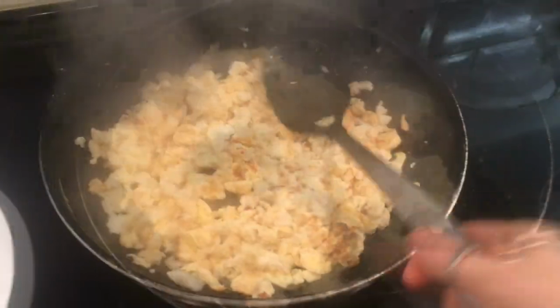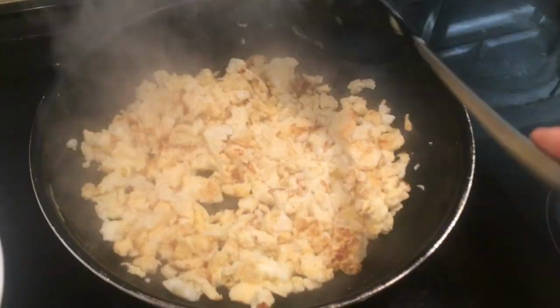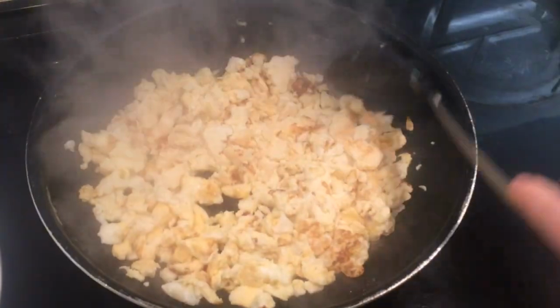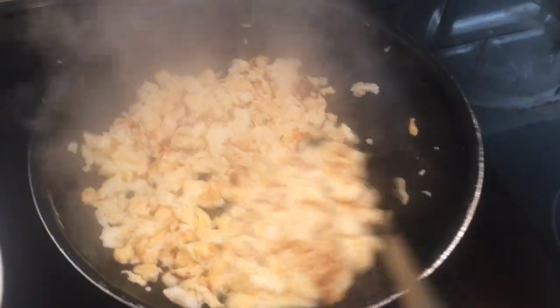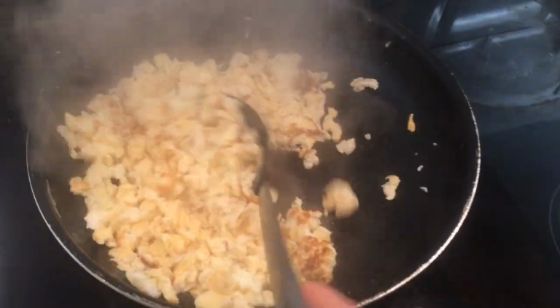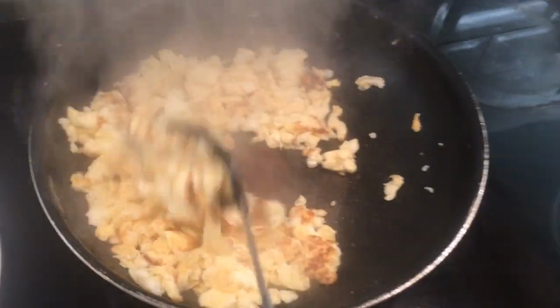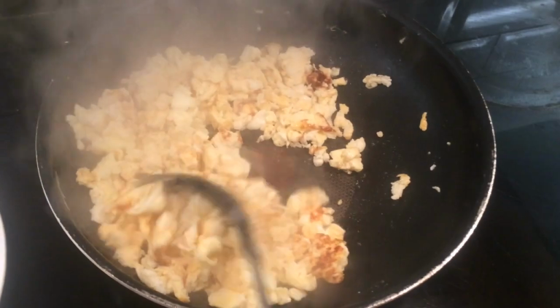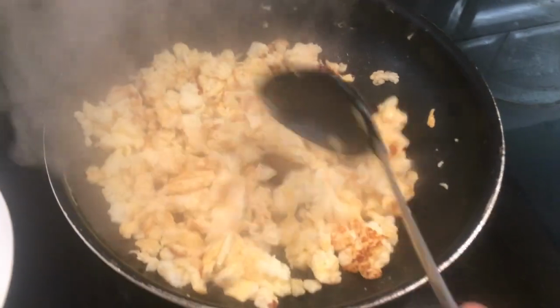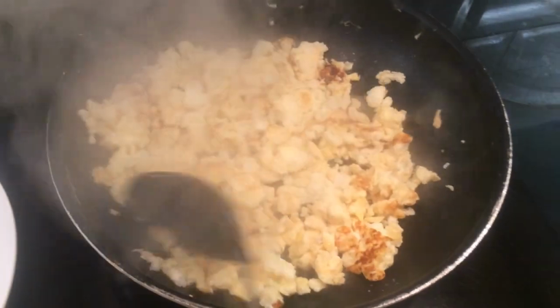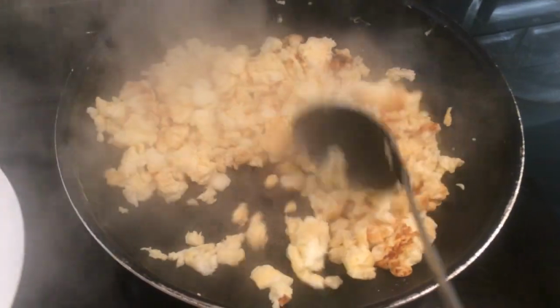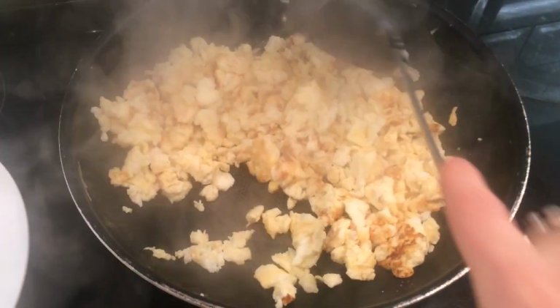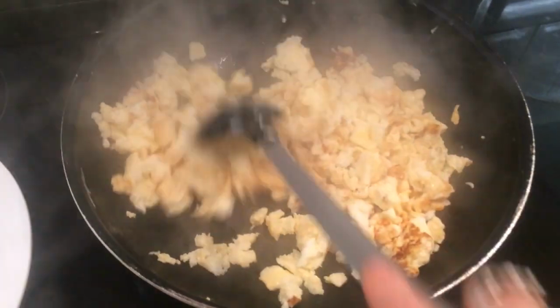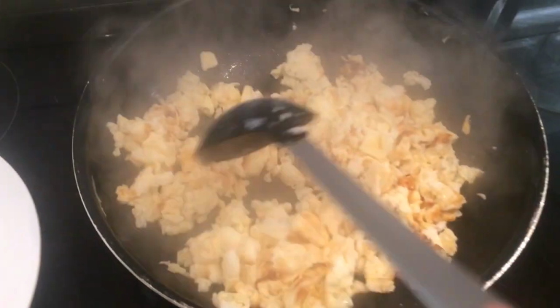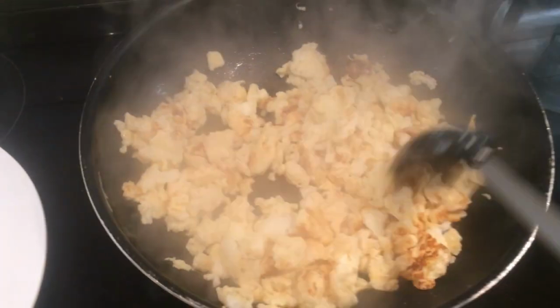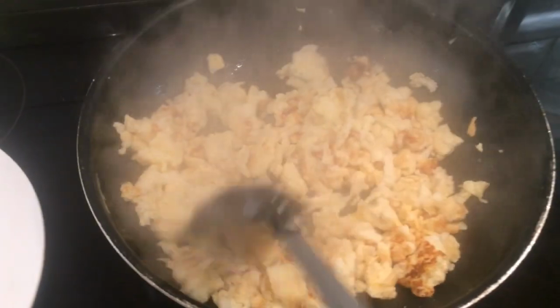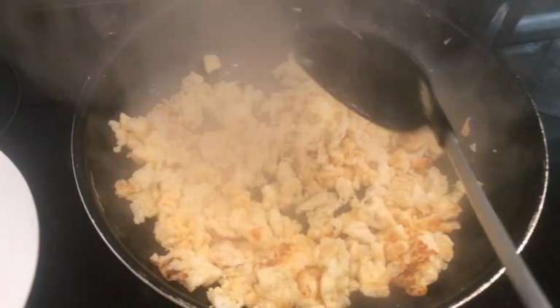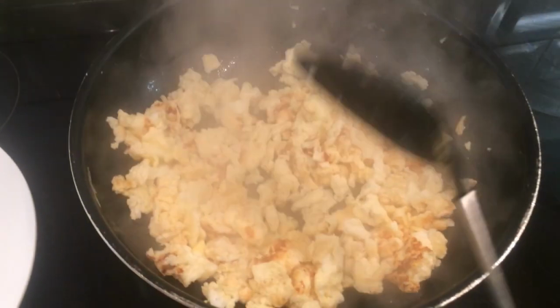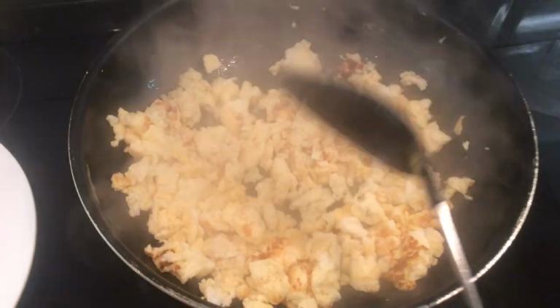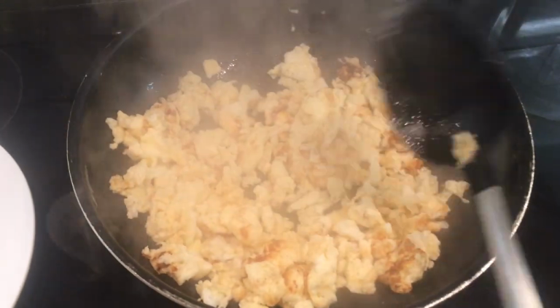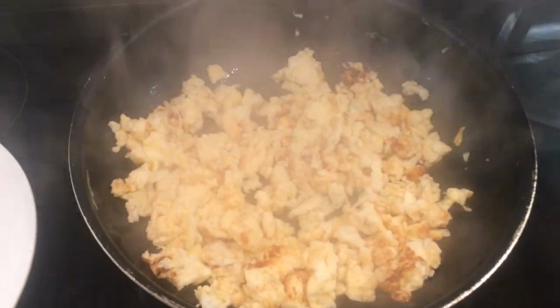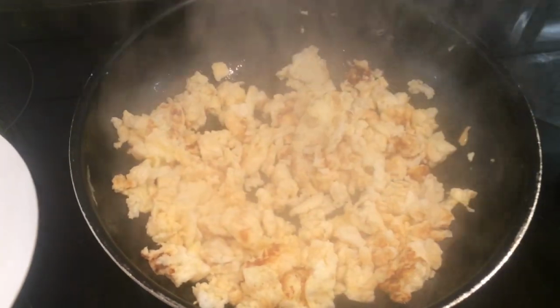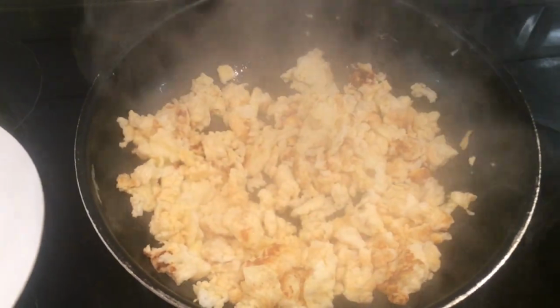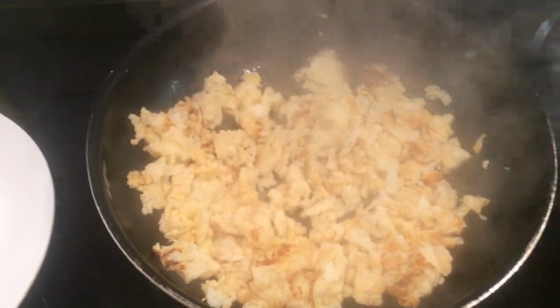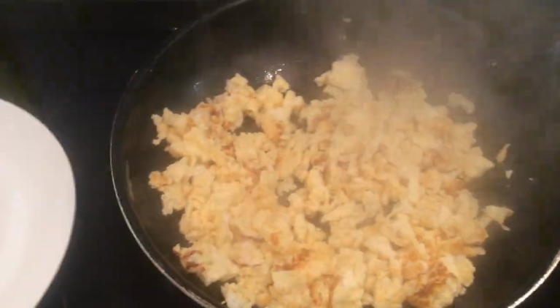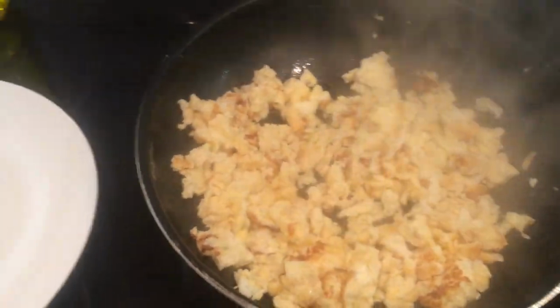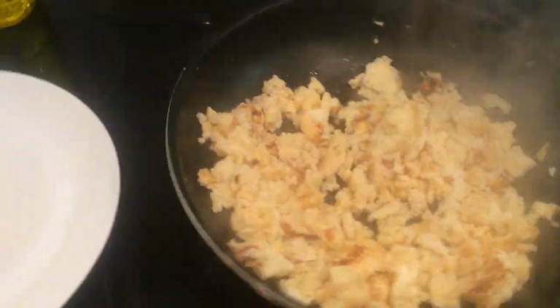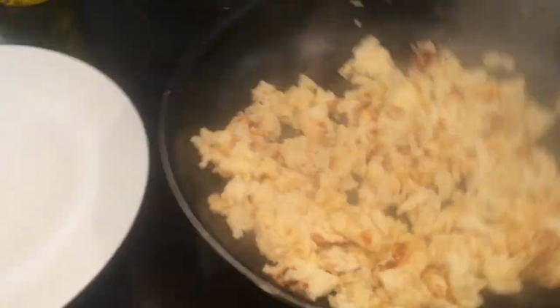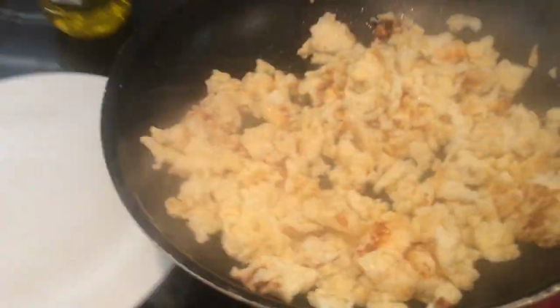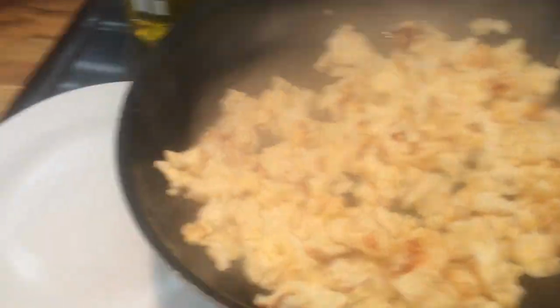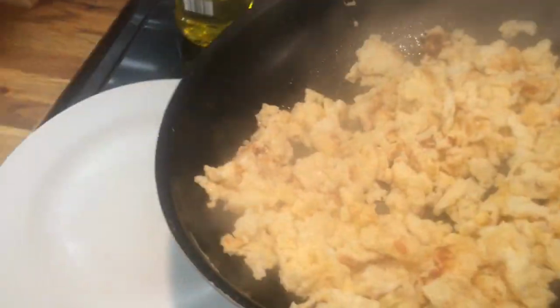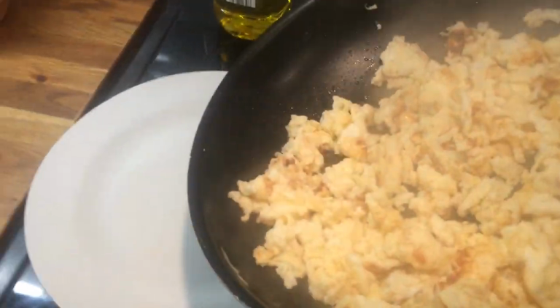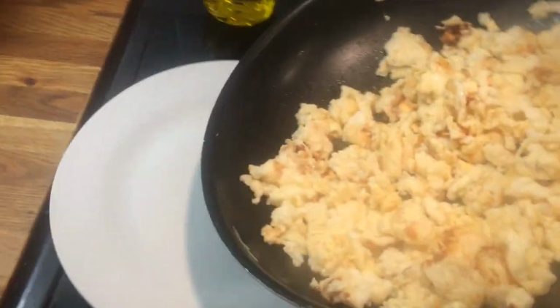My eggs are now done and I'm just going to put them on the plate.